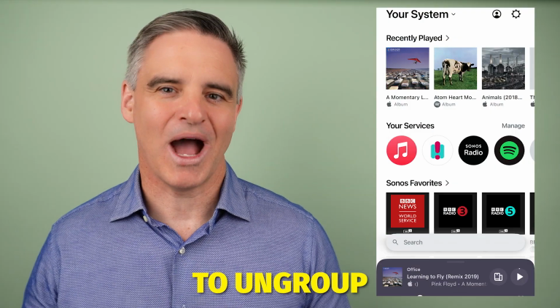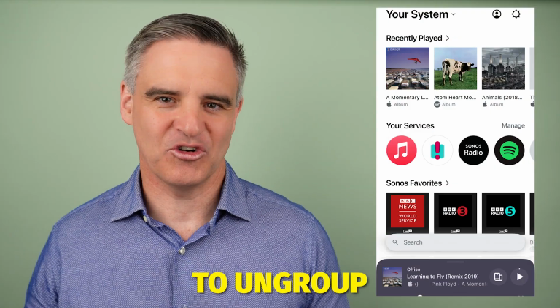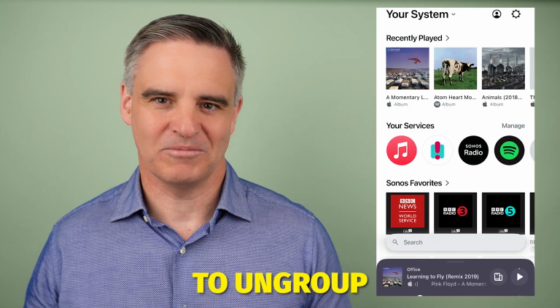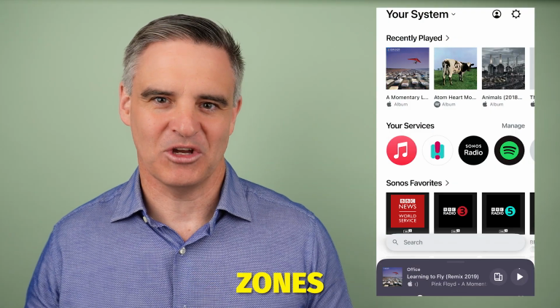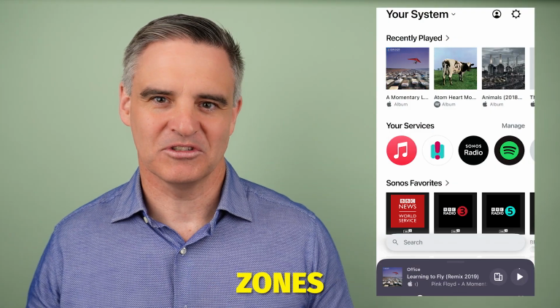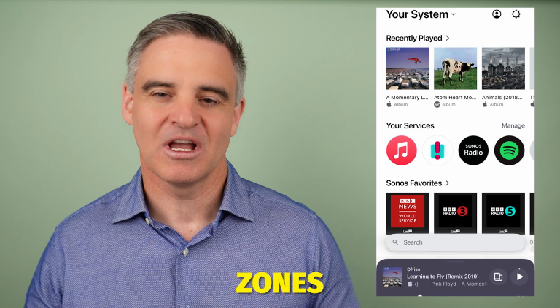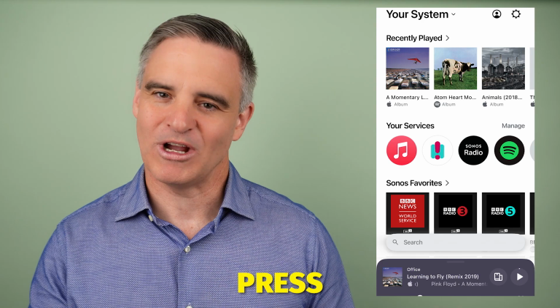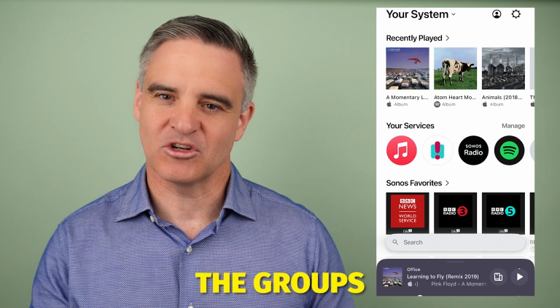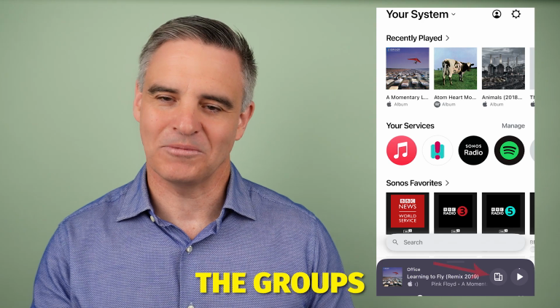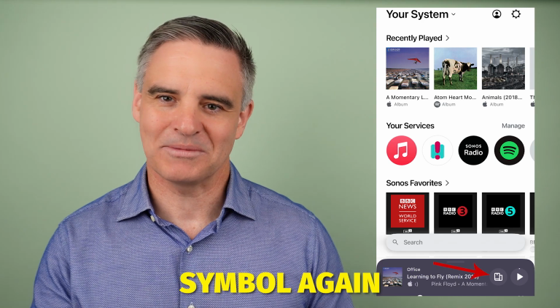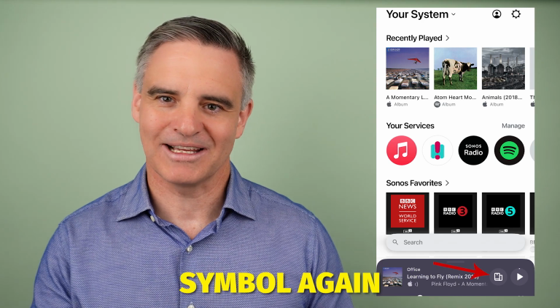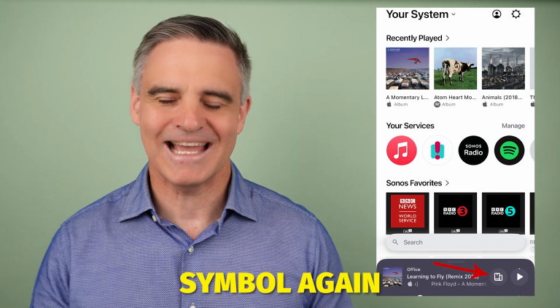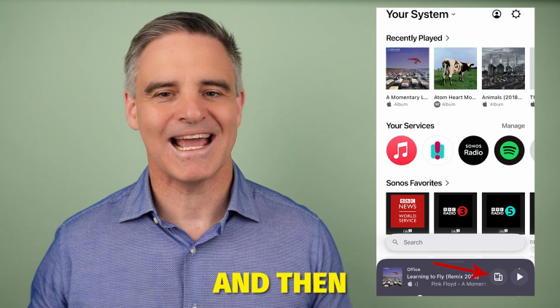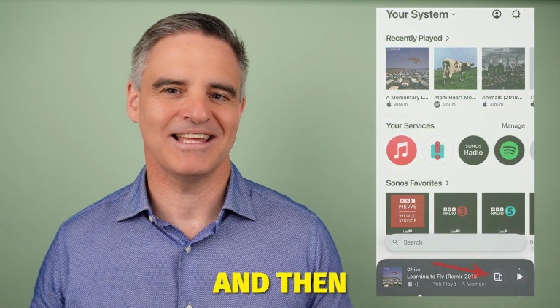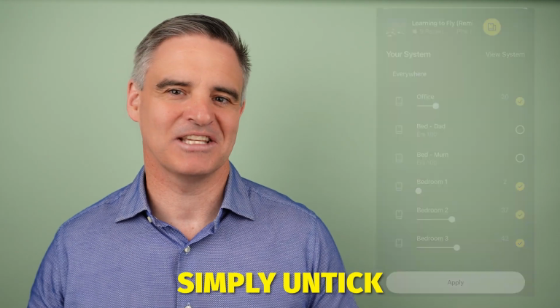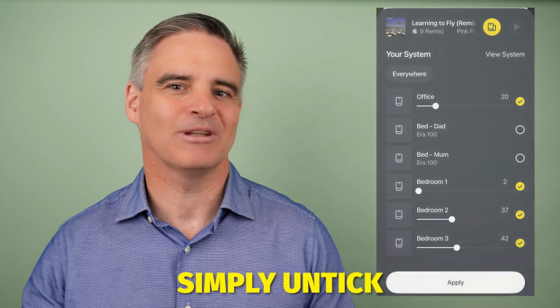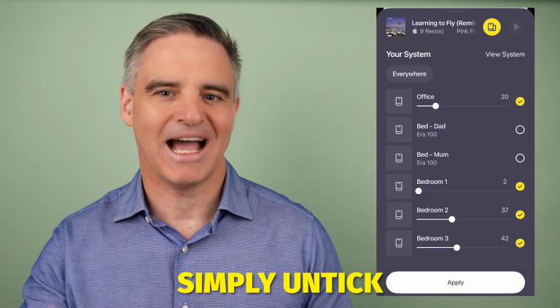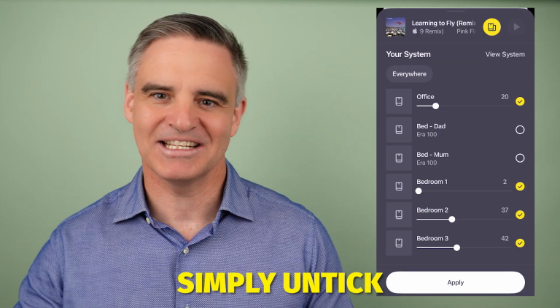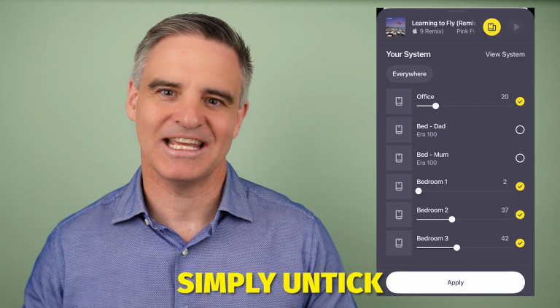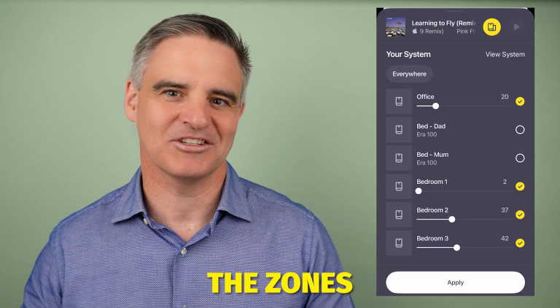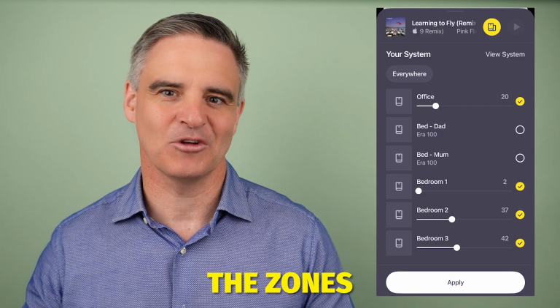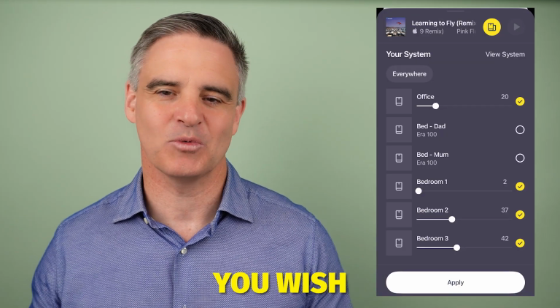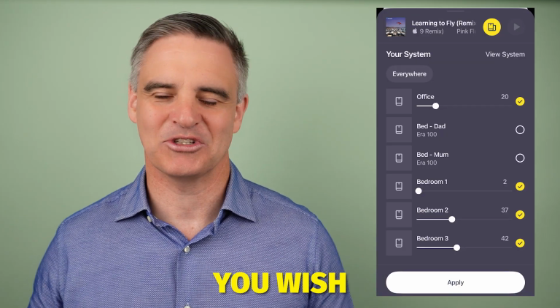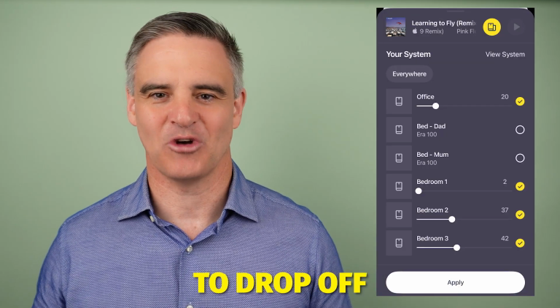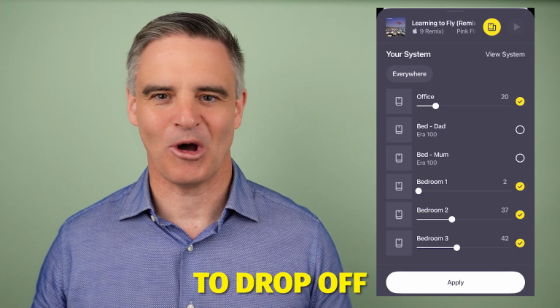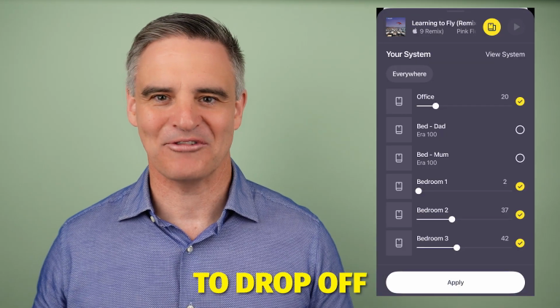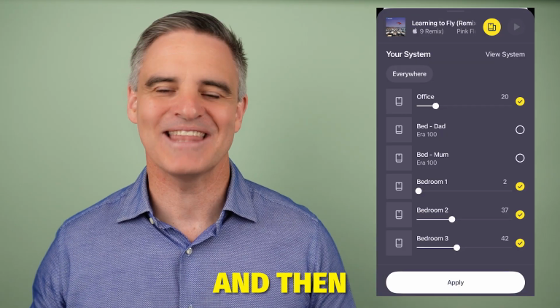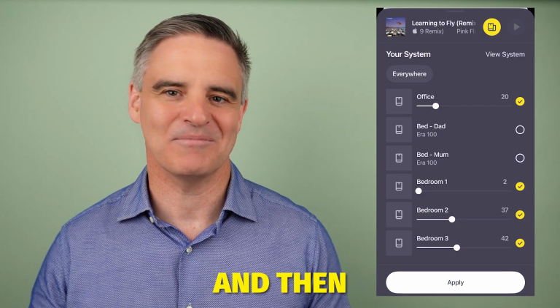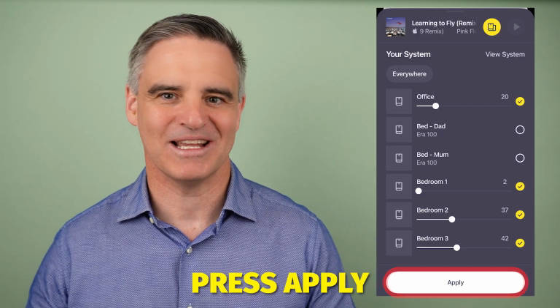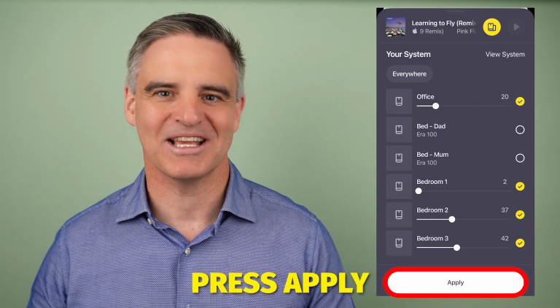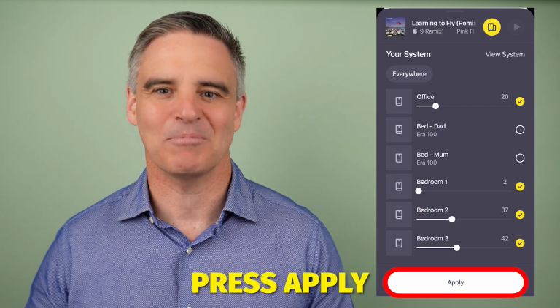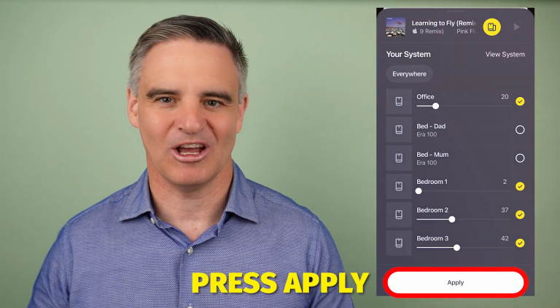To ungroup zones, press the group symbol again and then simply untick the zones you wish to drop off and then press apply.